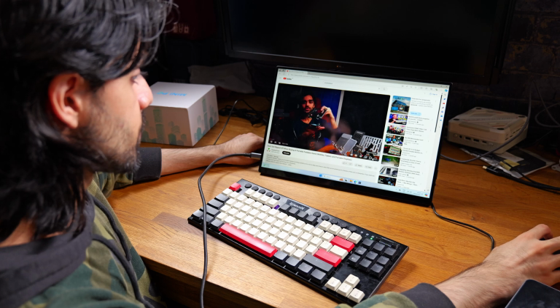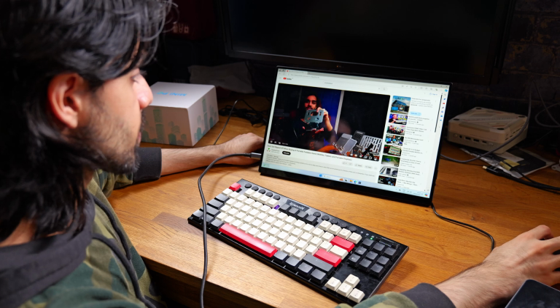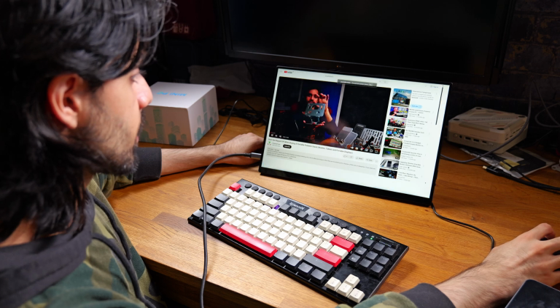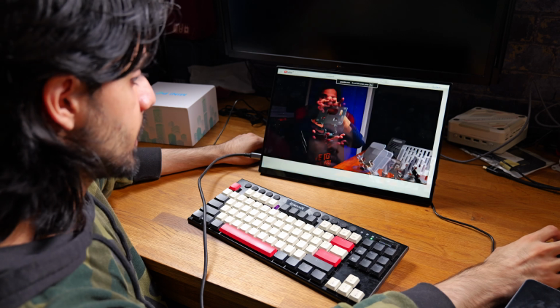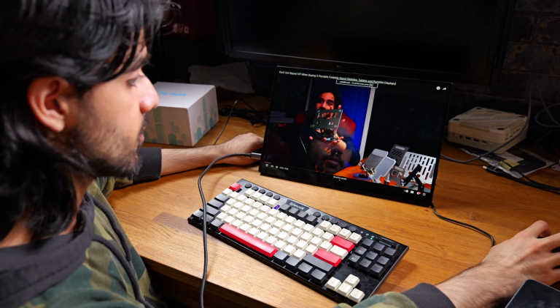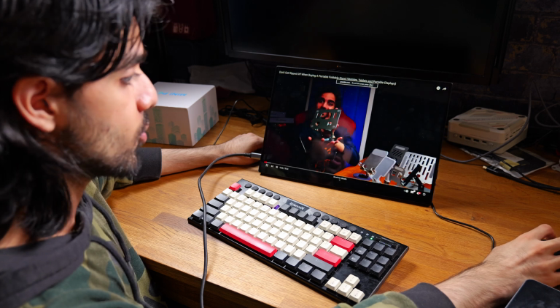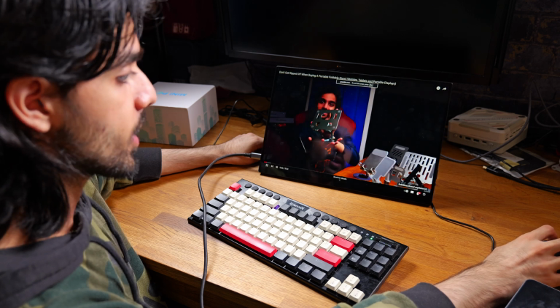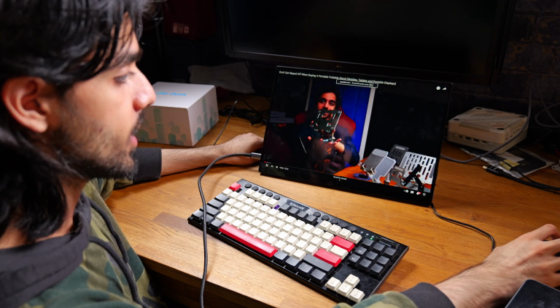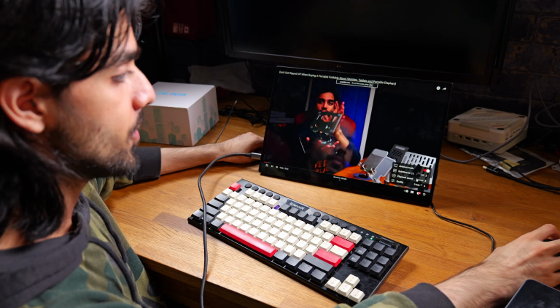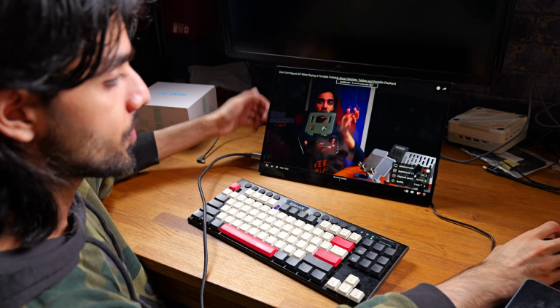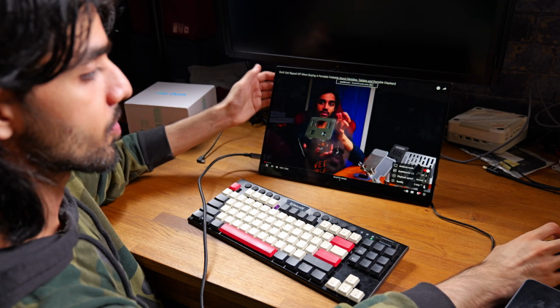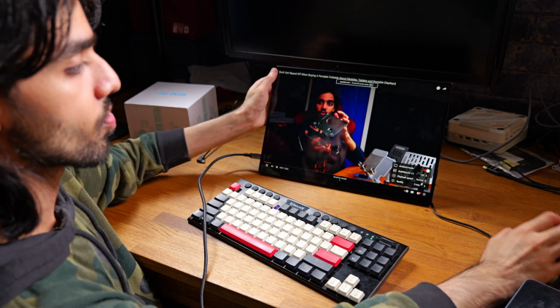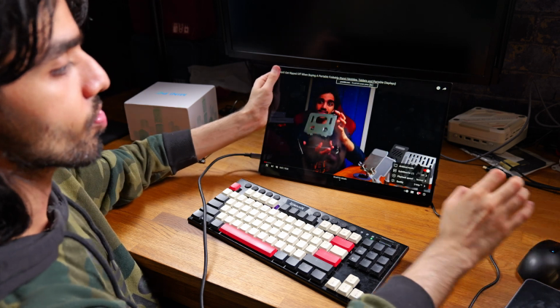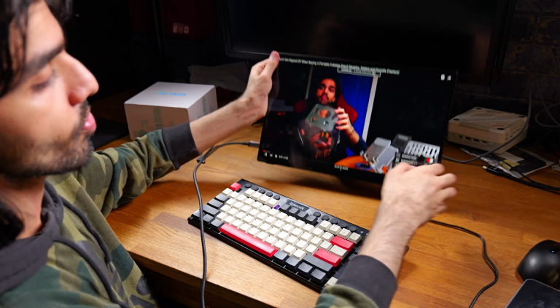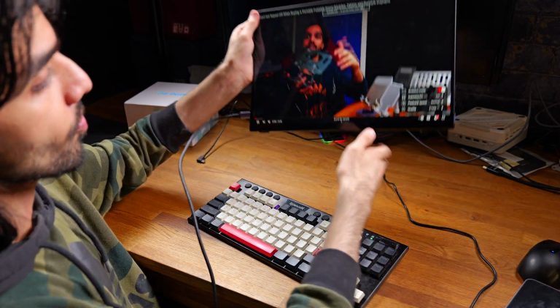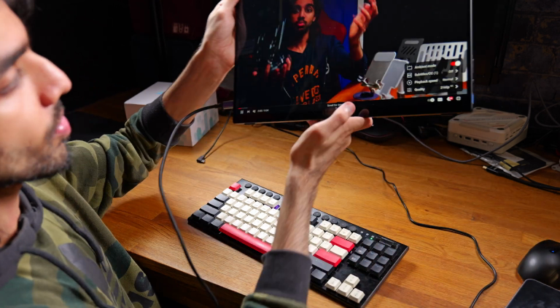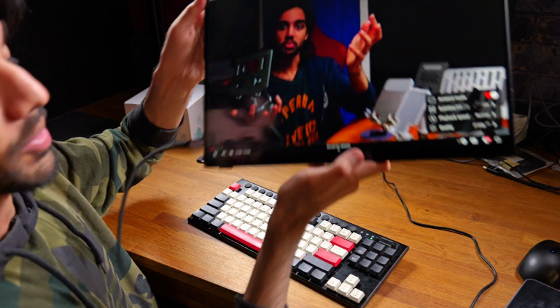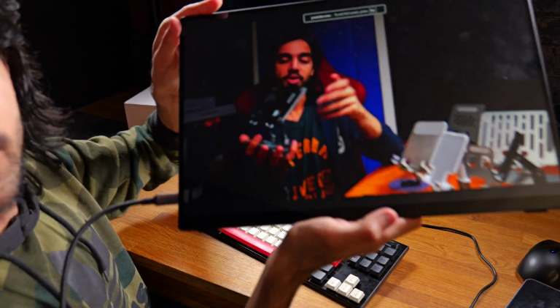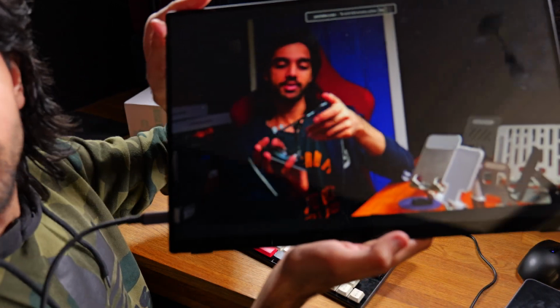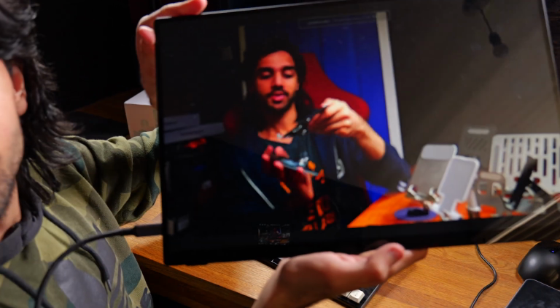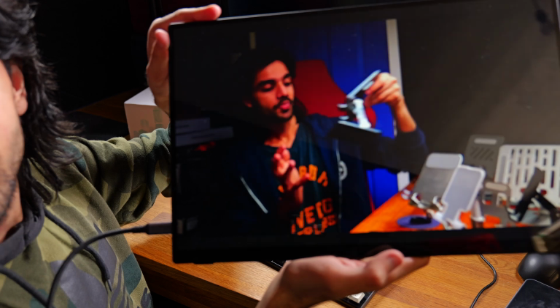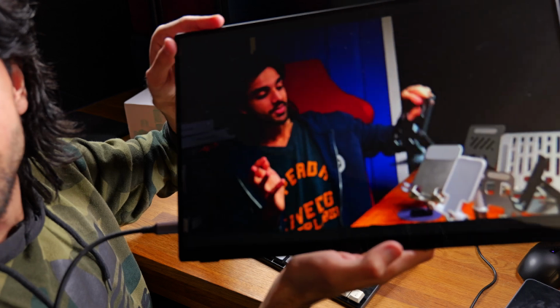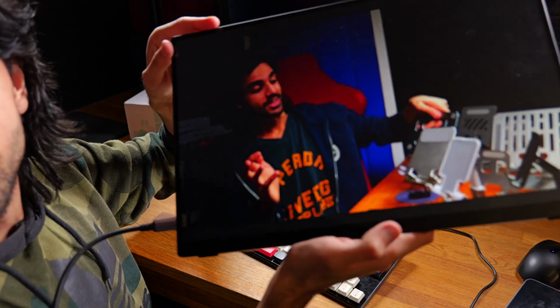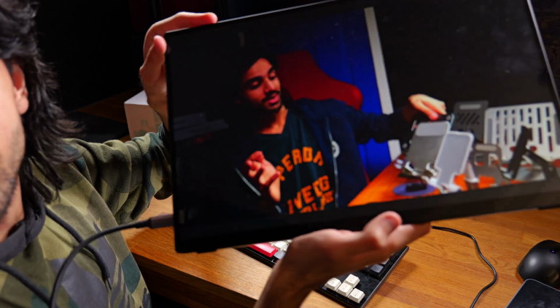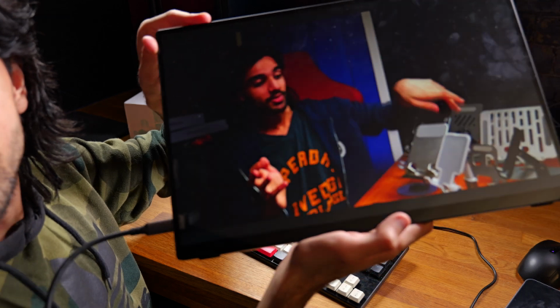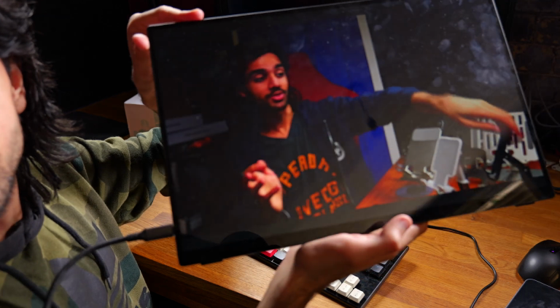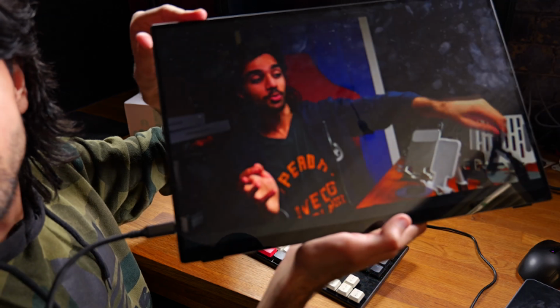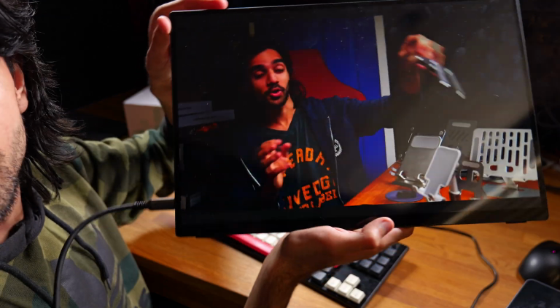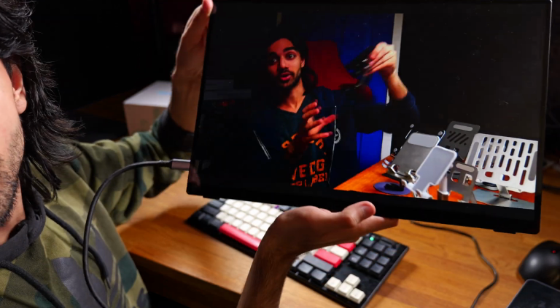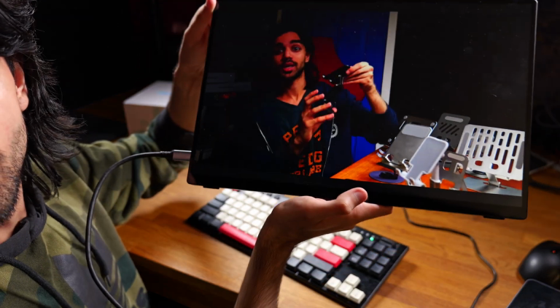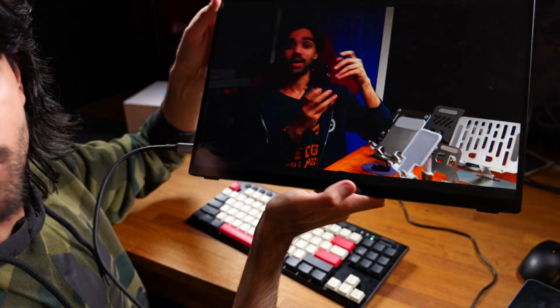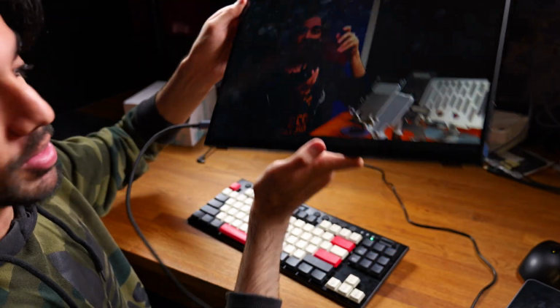4K video playback is also not a problem.